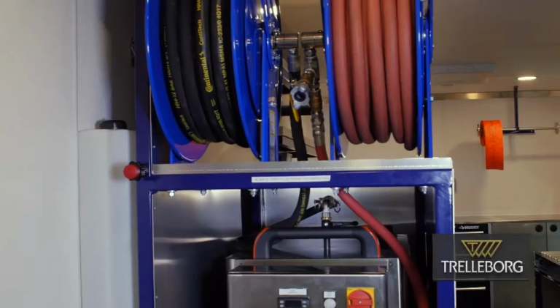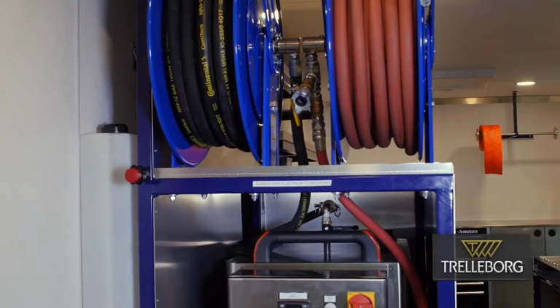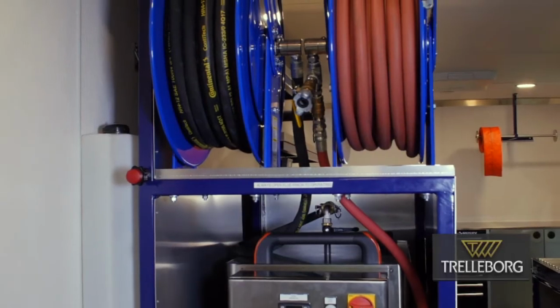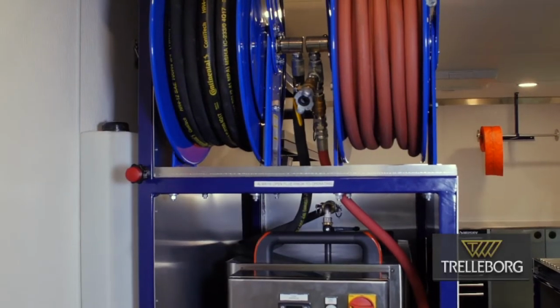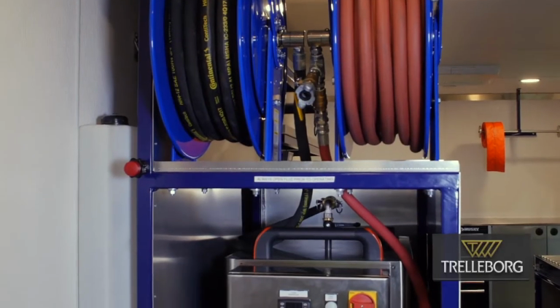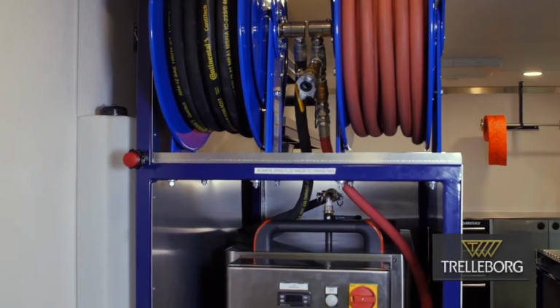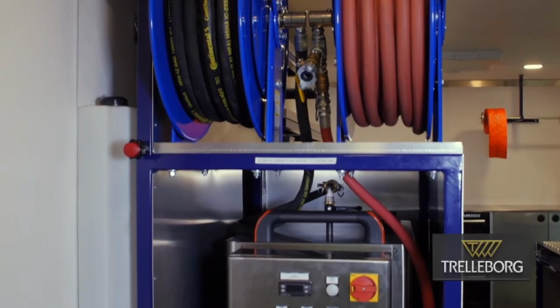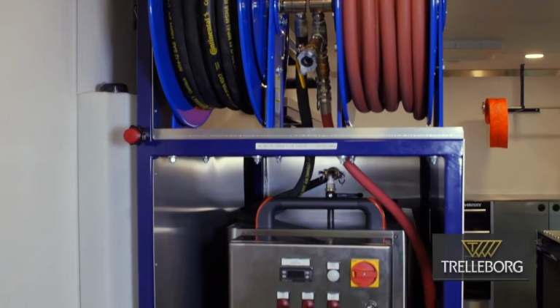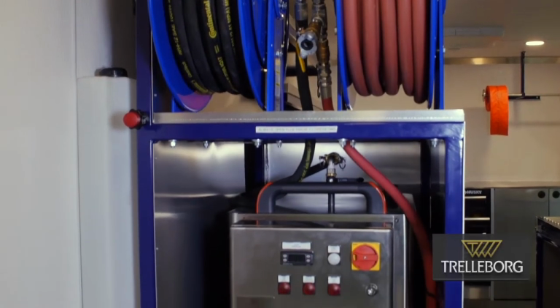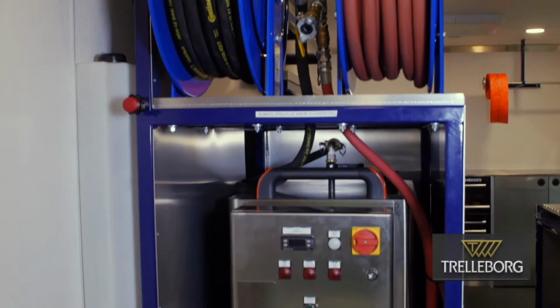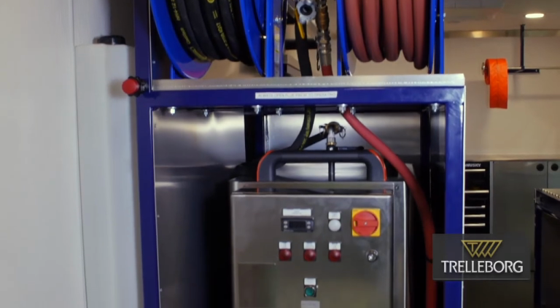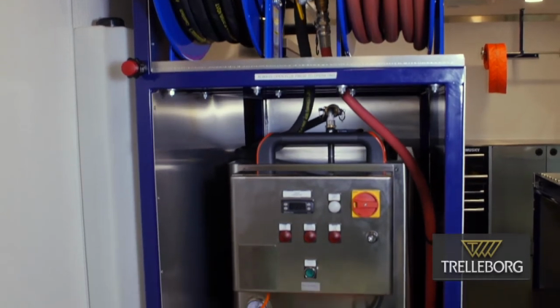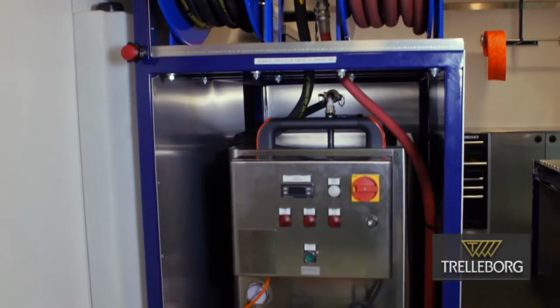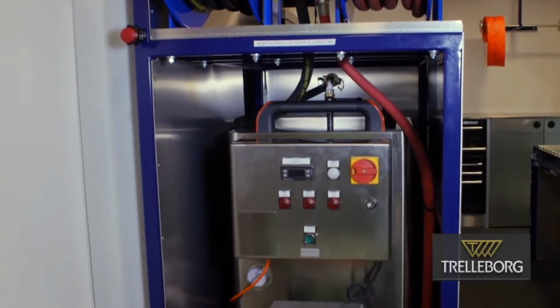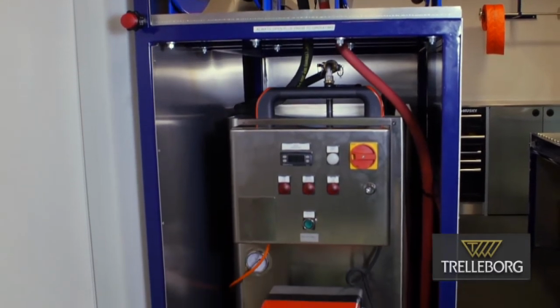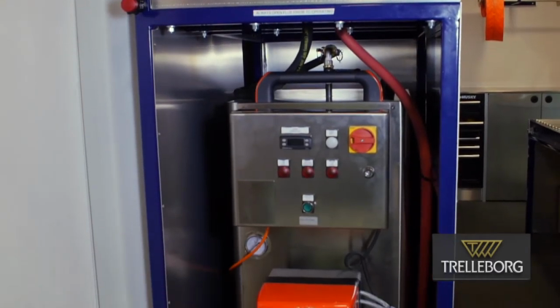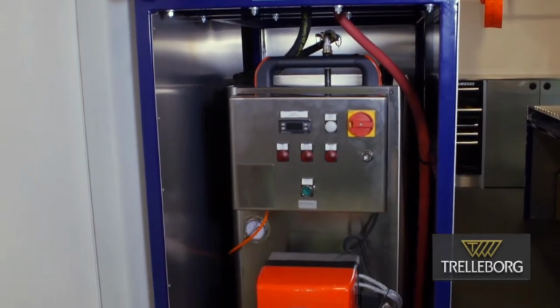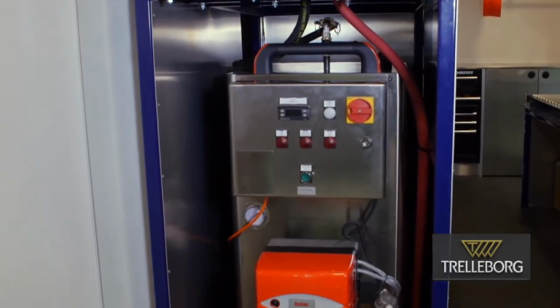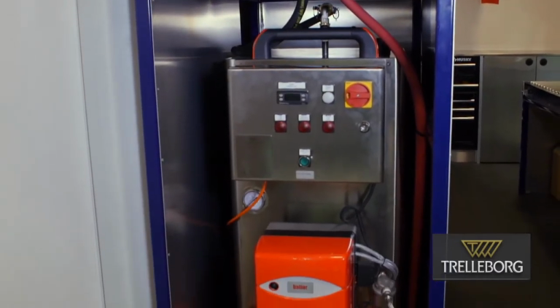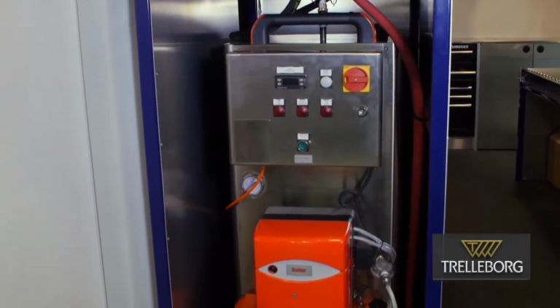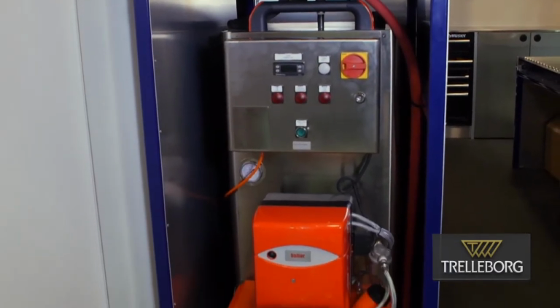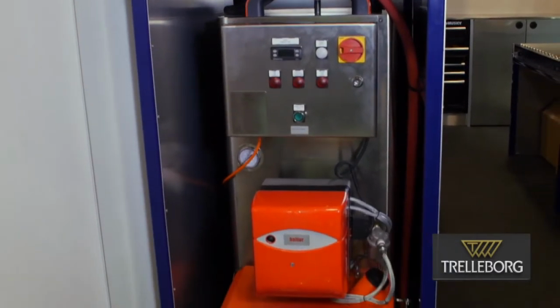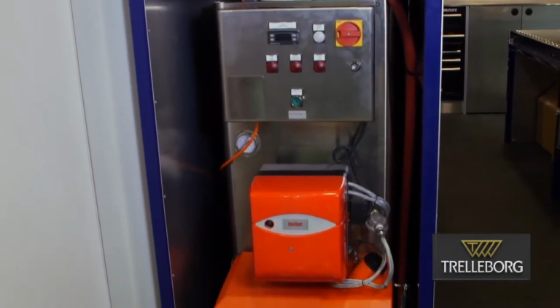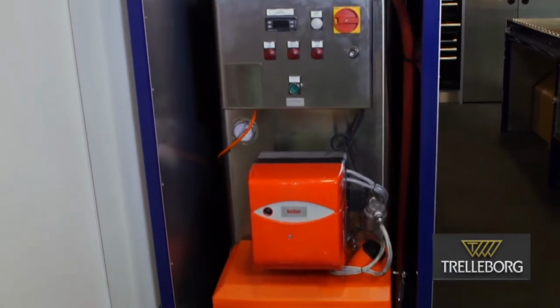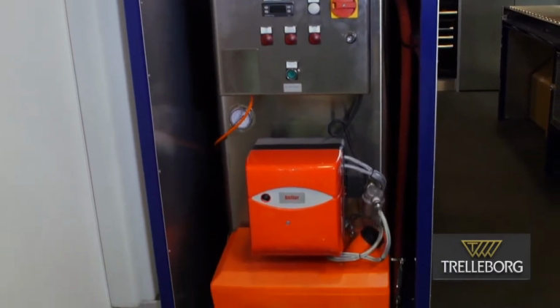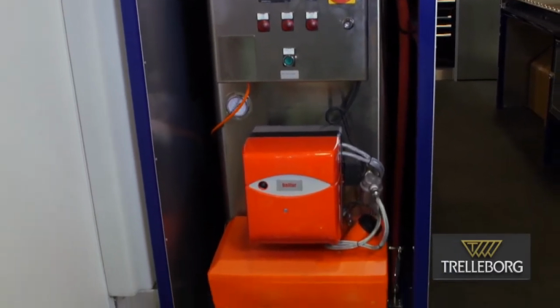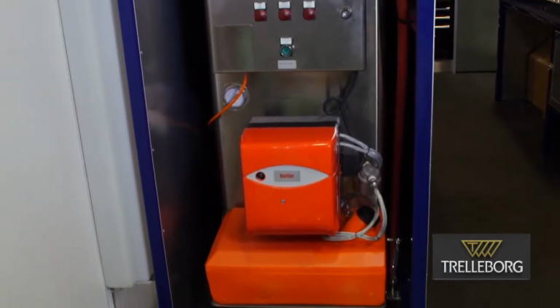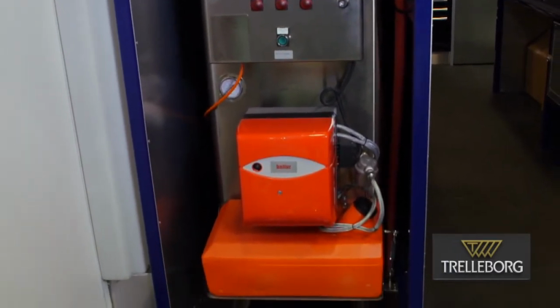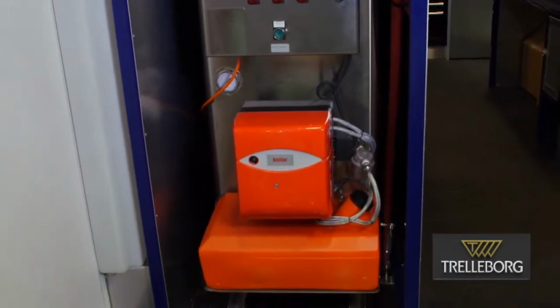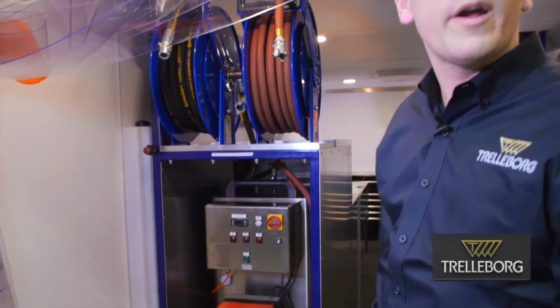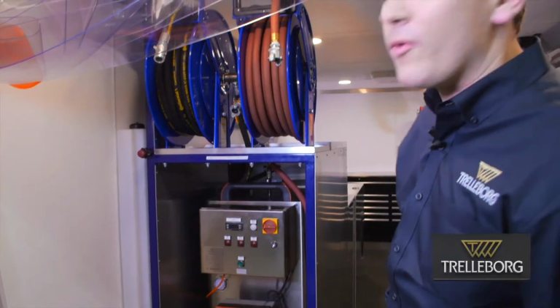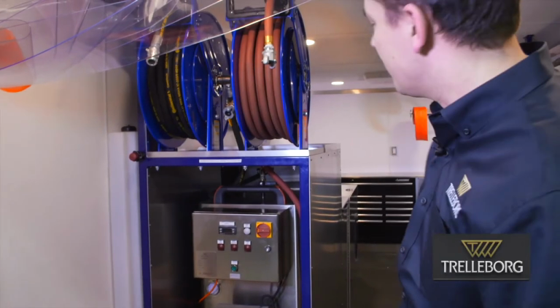First, we've got our steam unit. Our water tanks are right there on the side. Everything is plumbed here, ready to go. Don't need to pull it out — we're ready to rock.